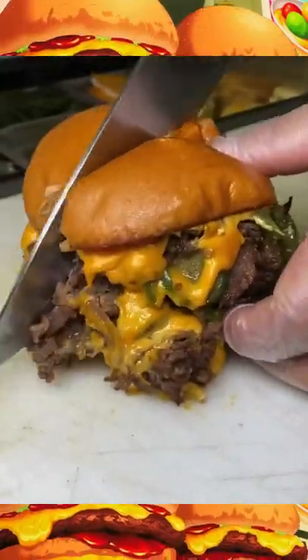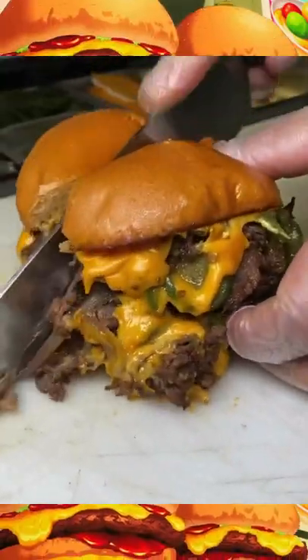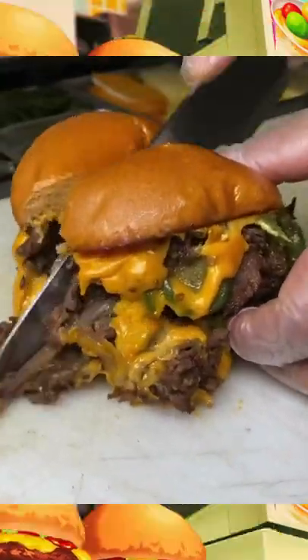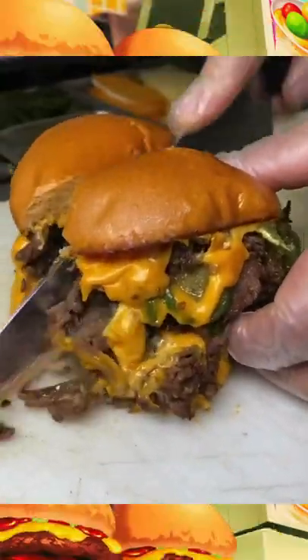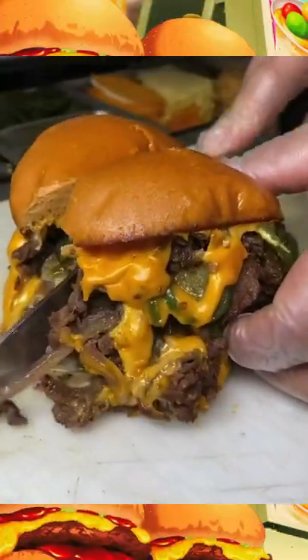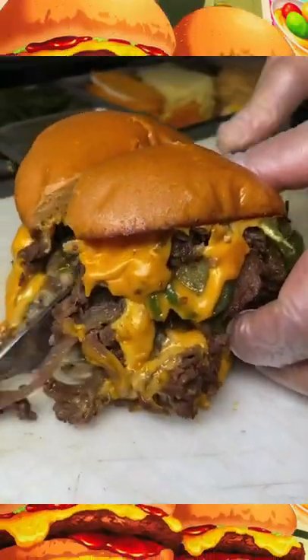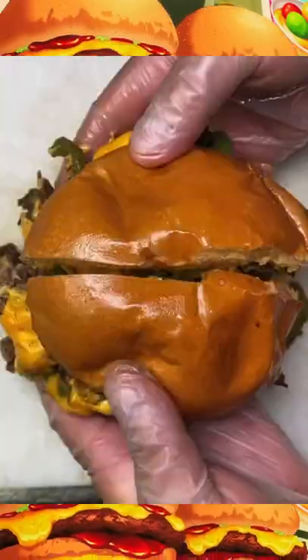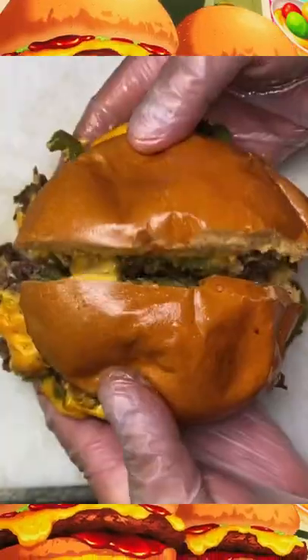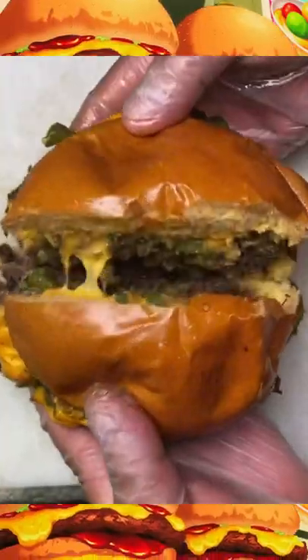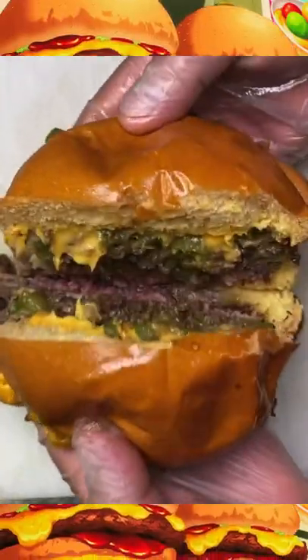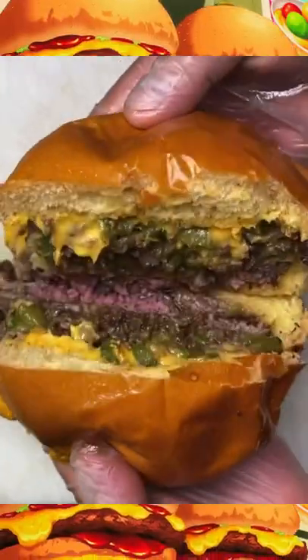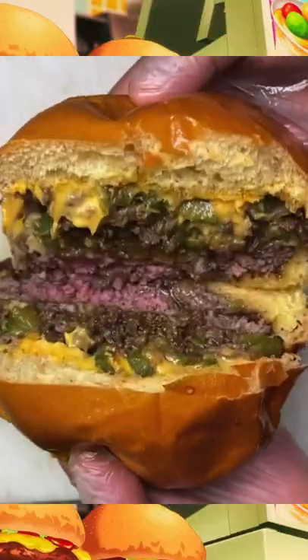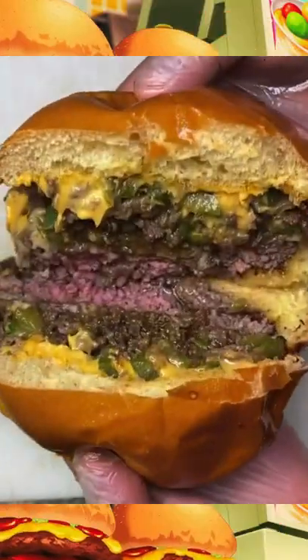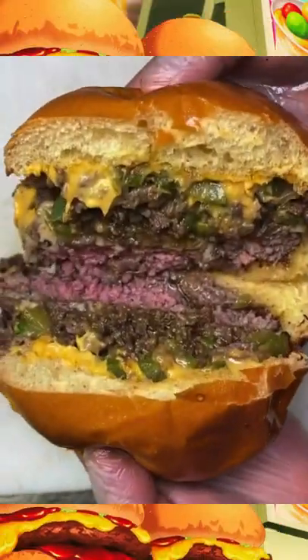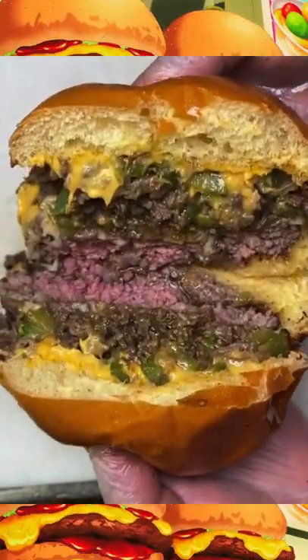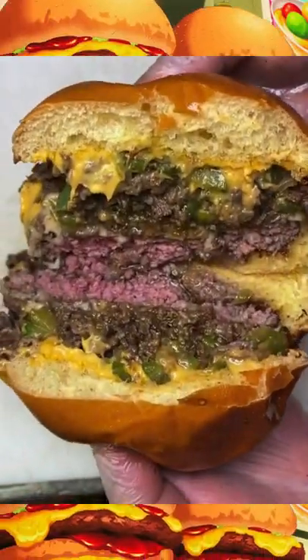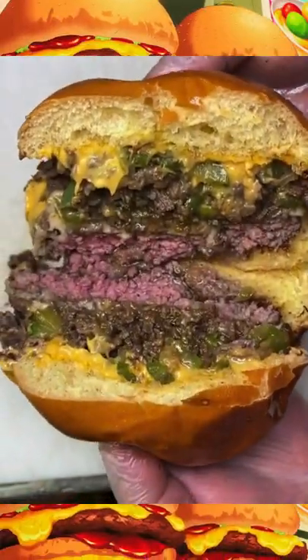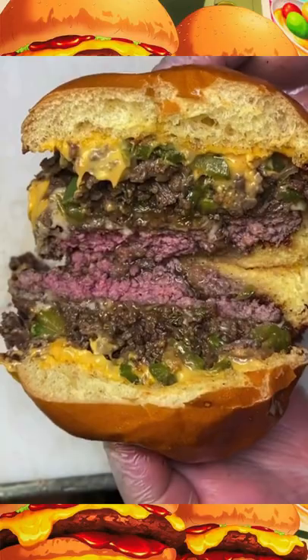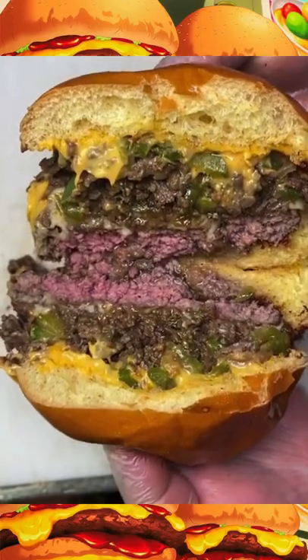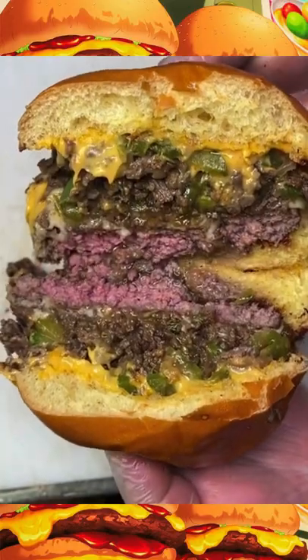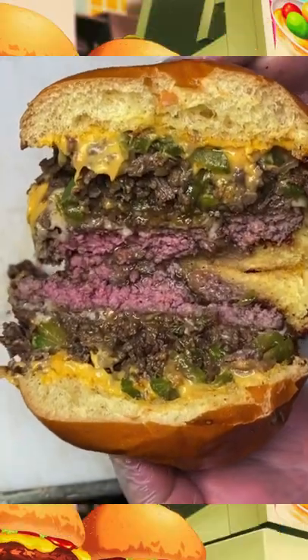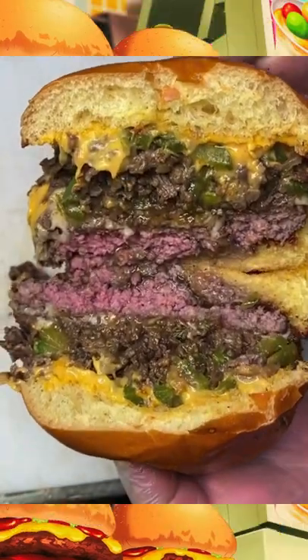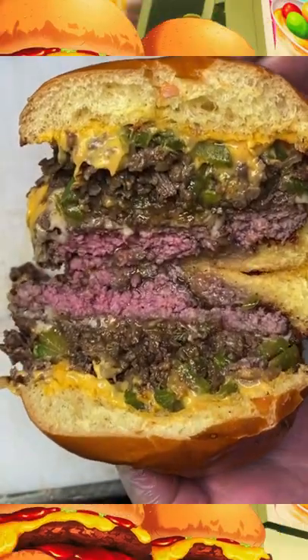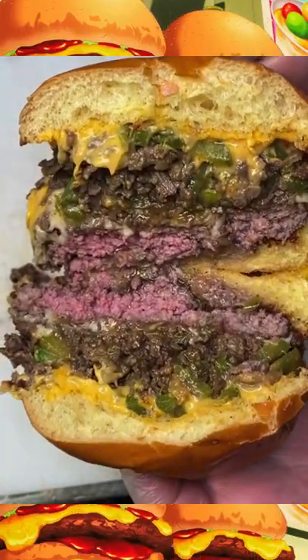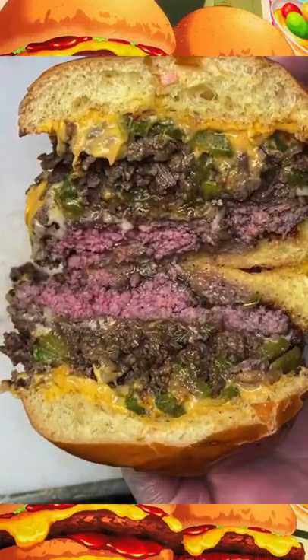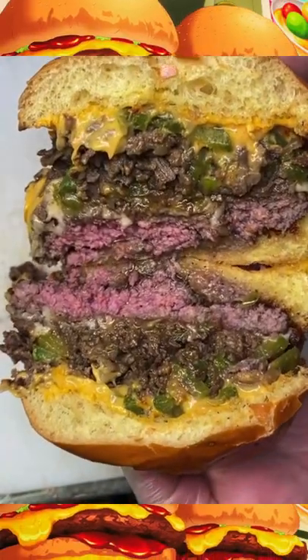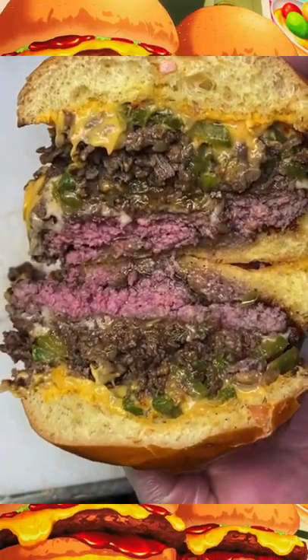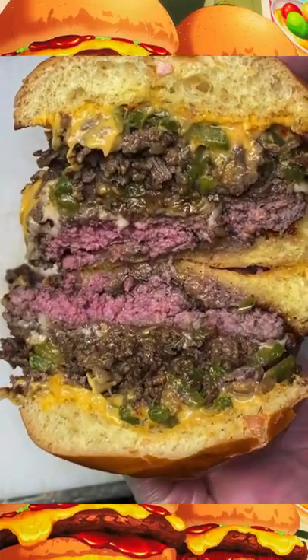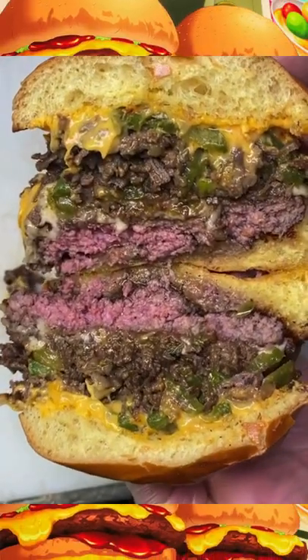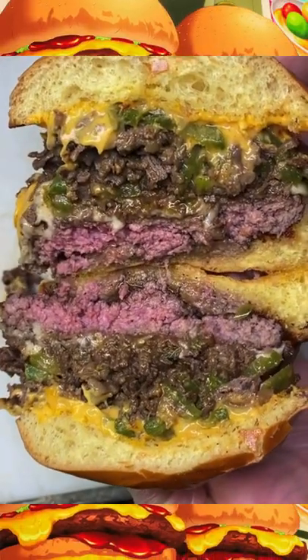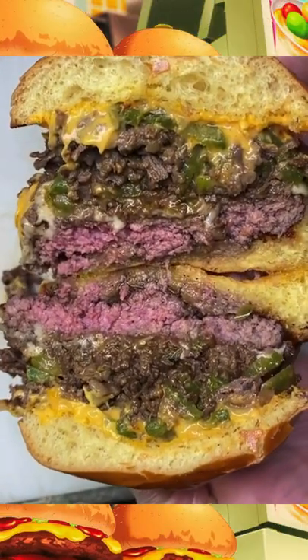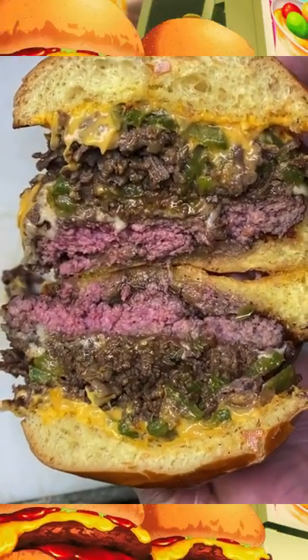There you go, look how juicy this was. You guys gotta try it, they have so many burgers. This was one of my favorites.